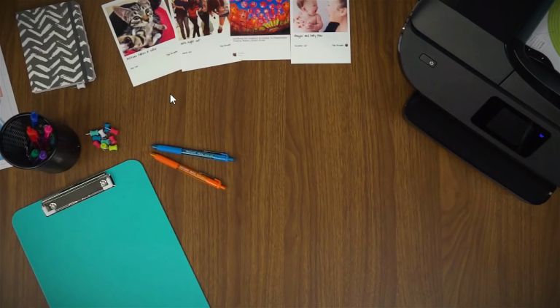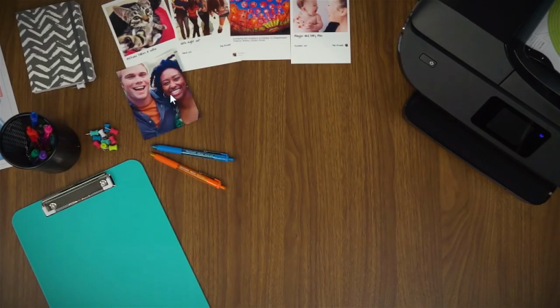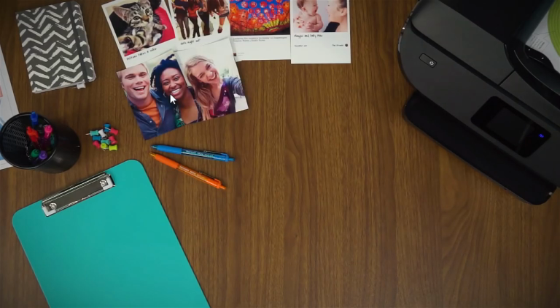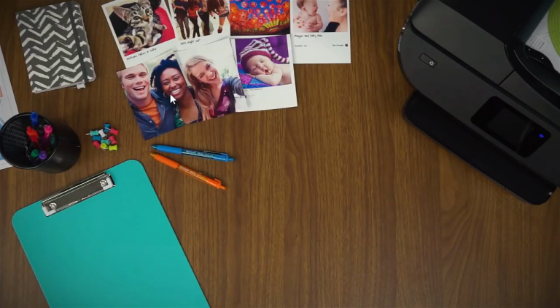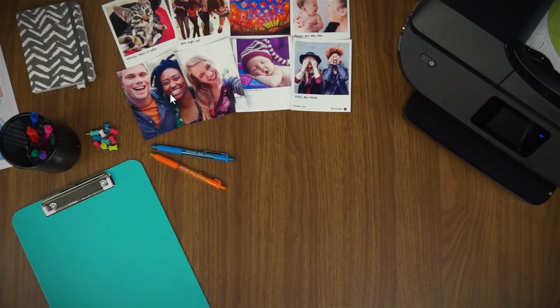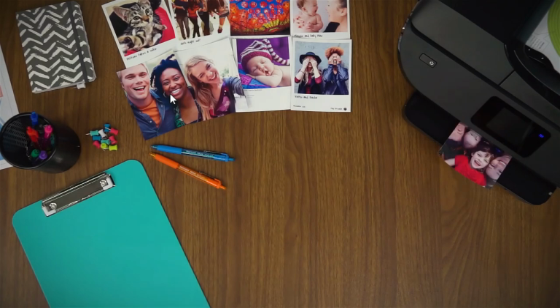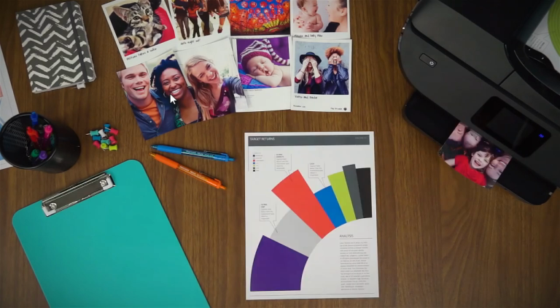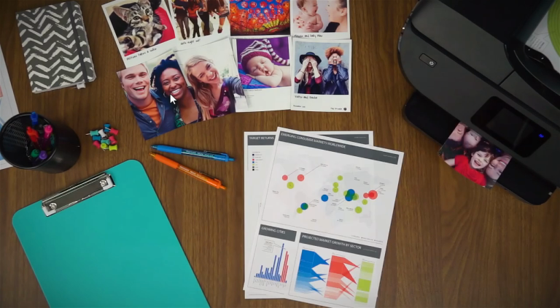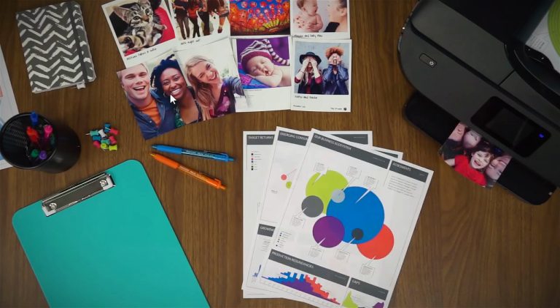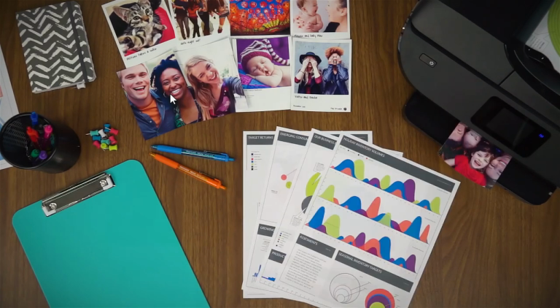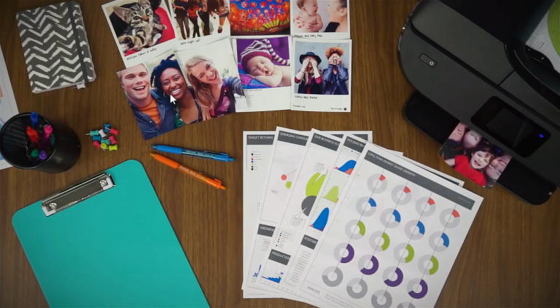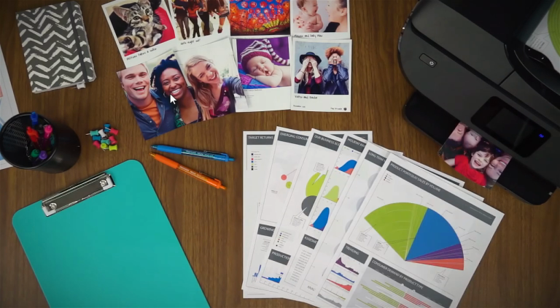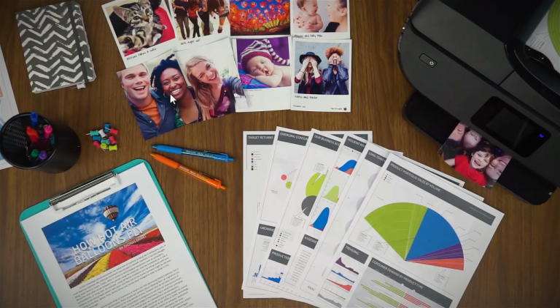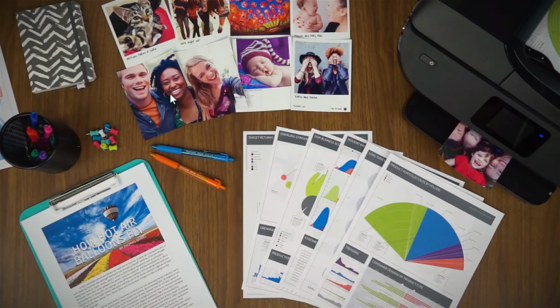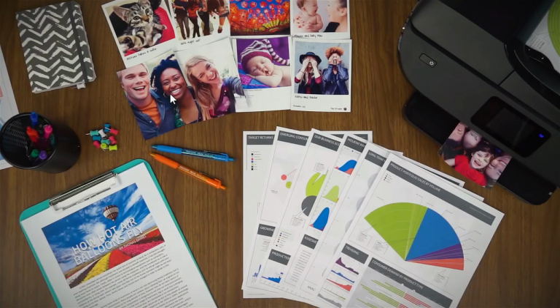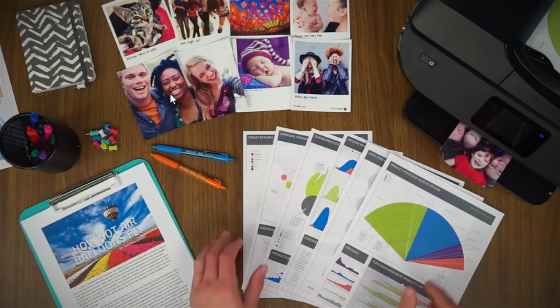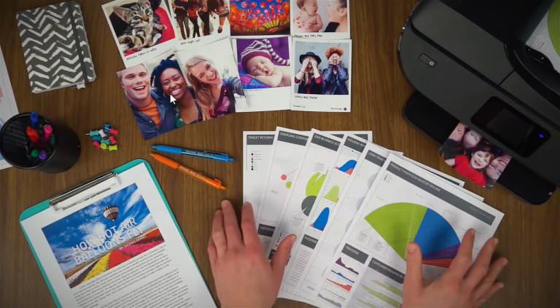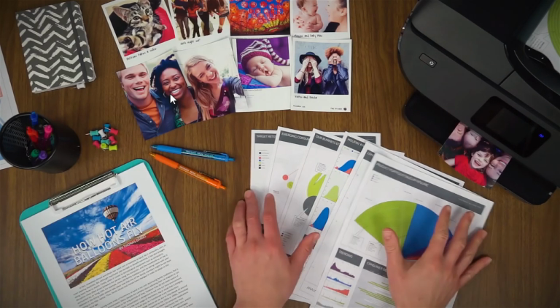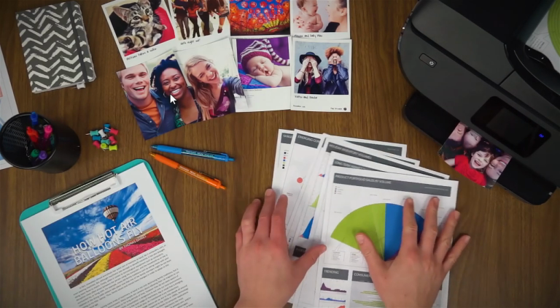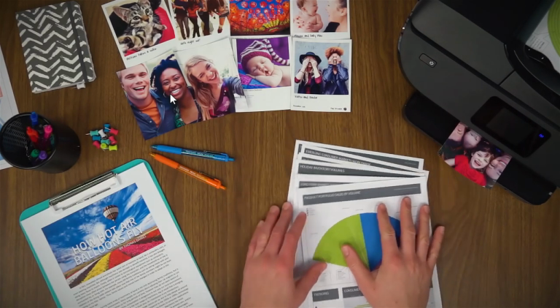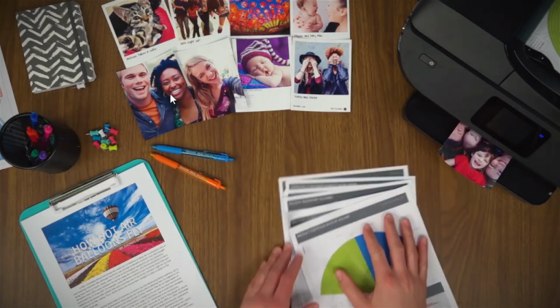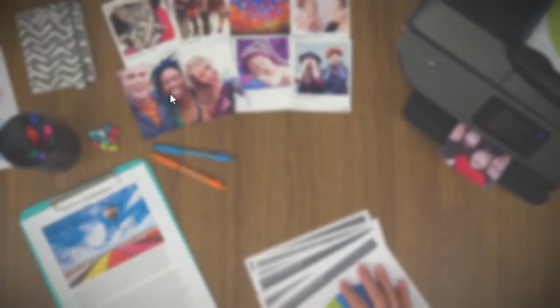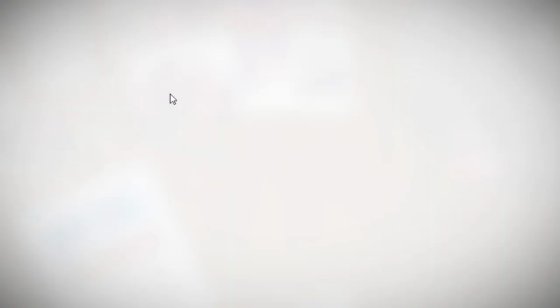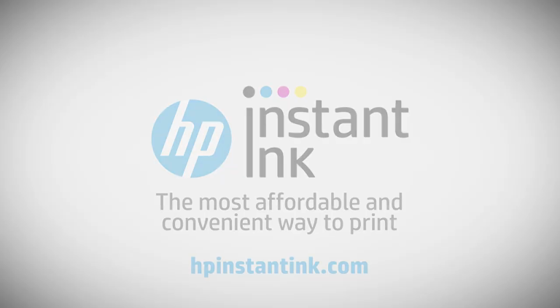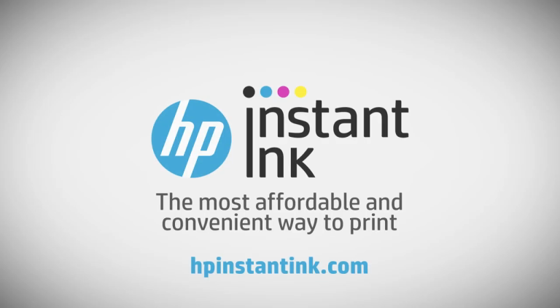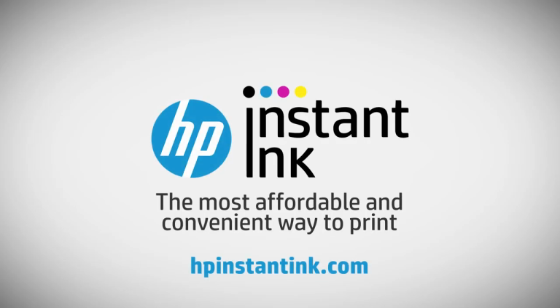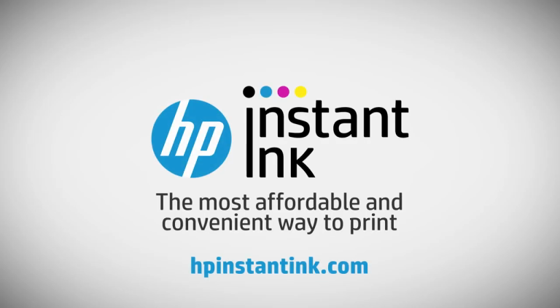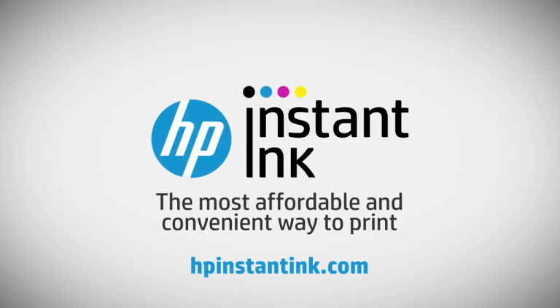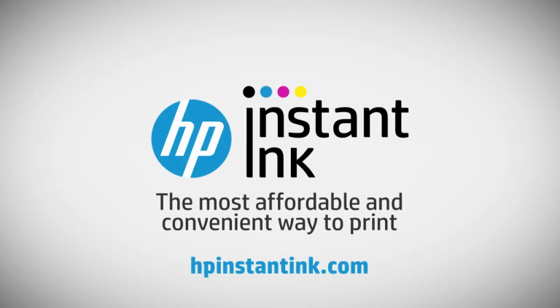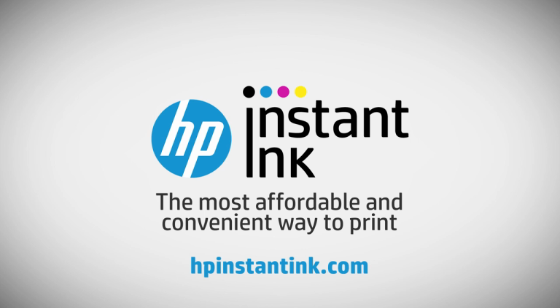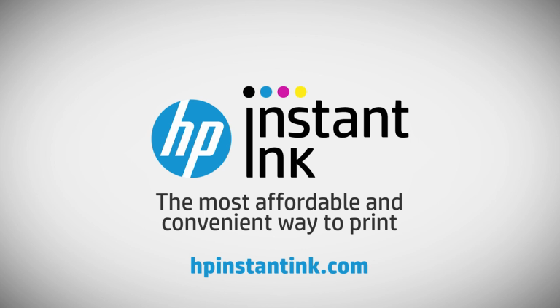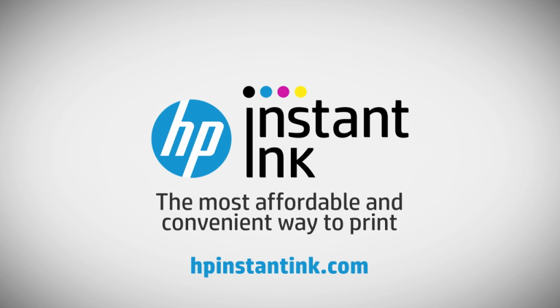So go ahead, print your photos, presentations or school projects in beautiful full colour and never think about ink again.